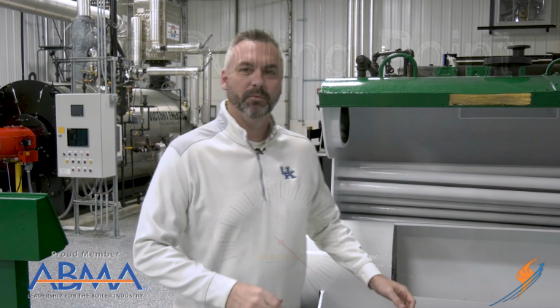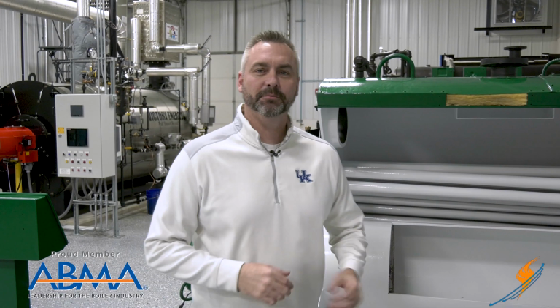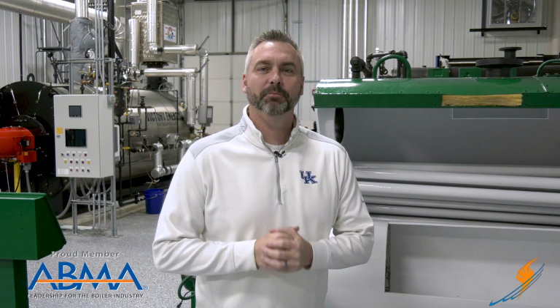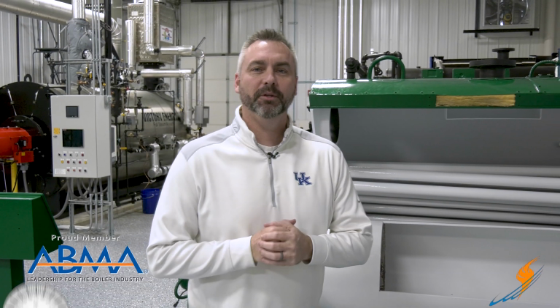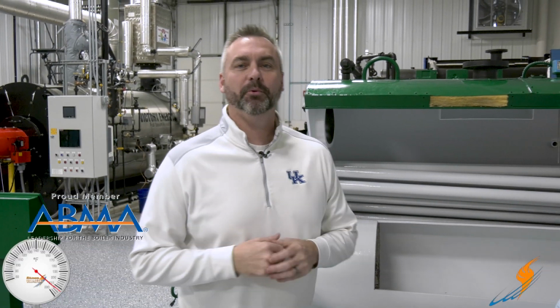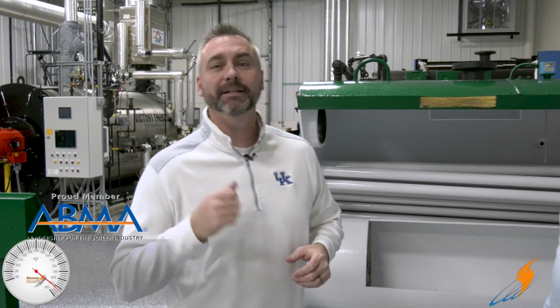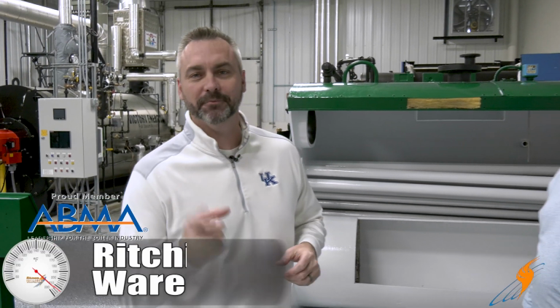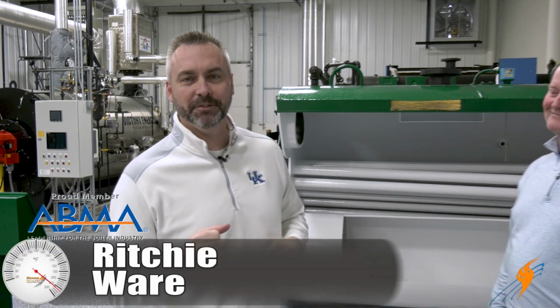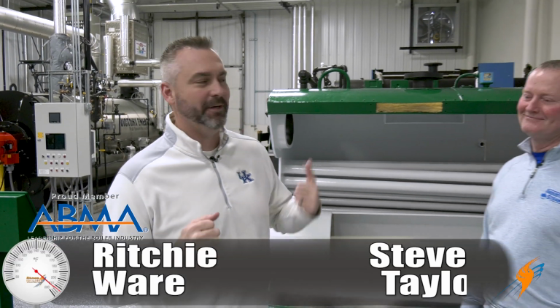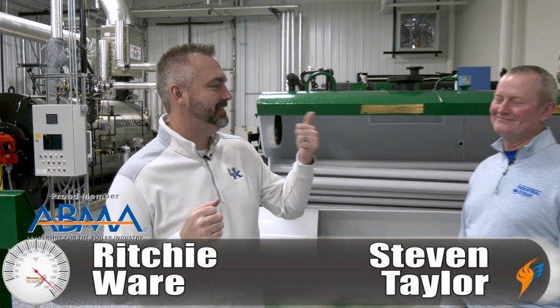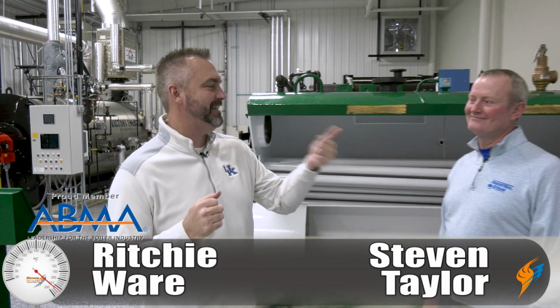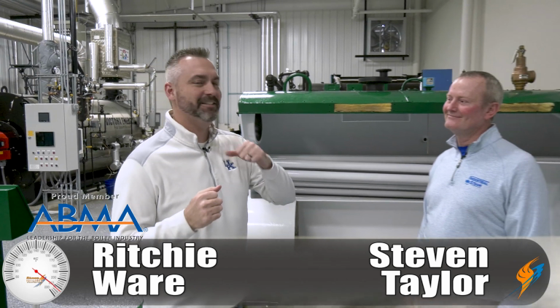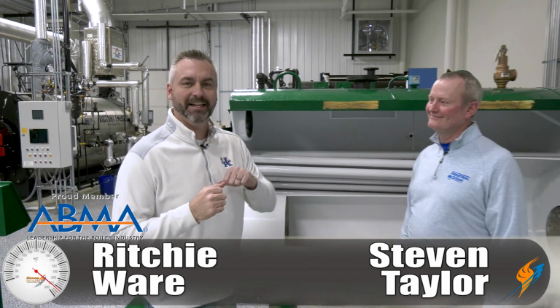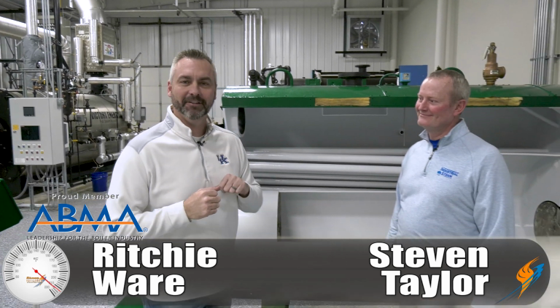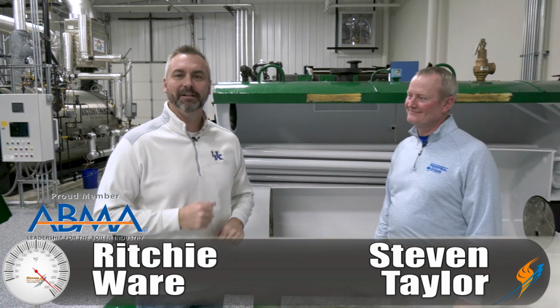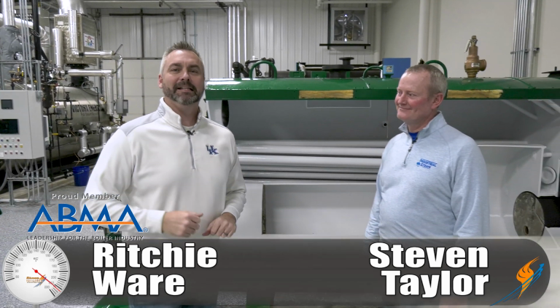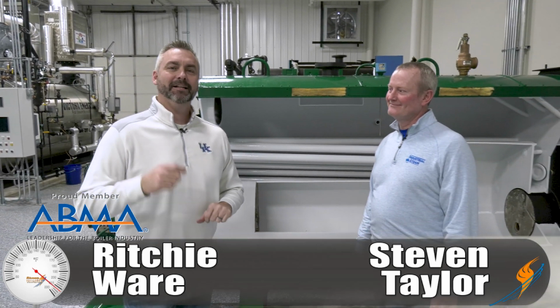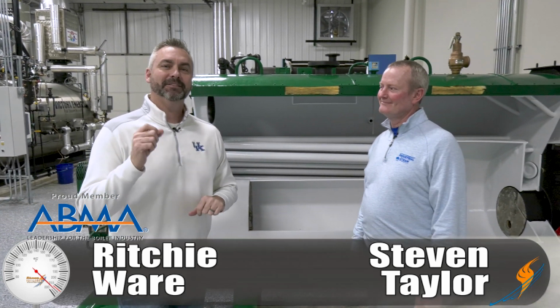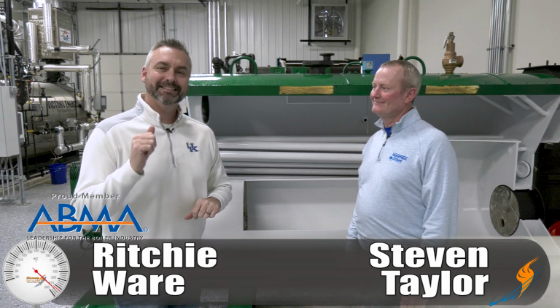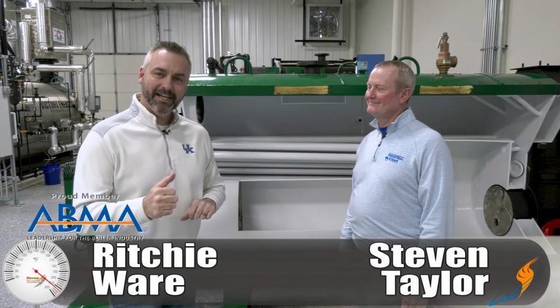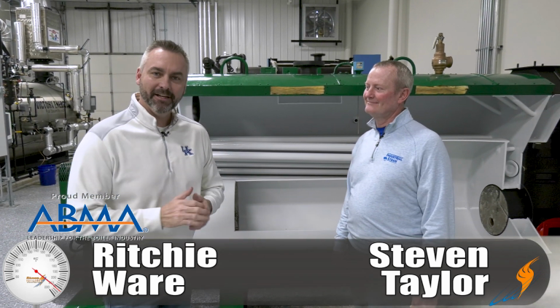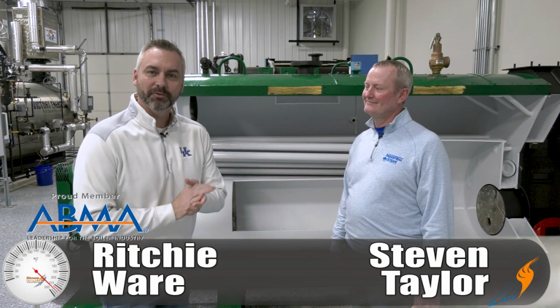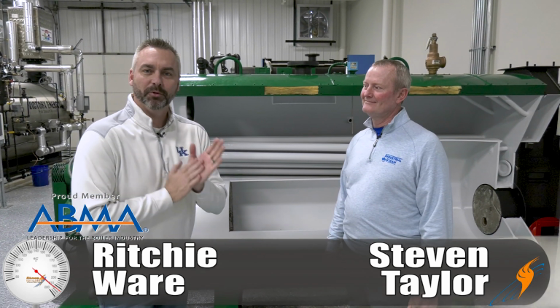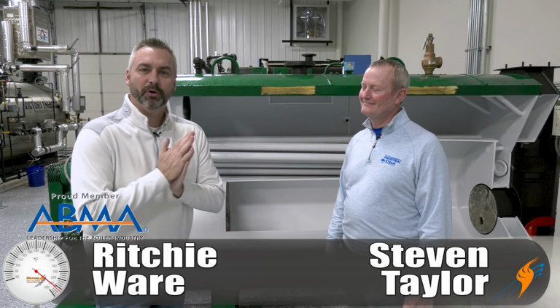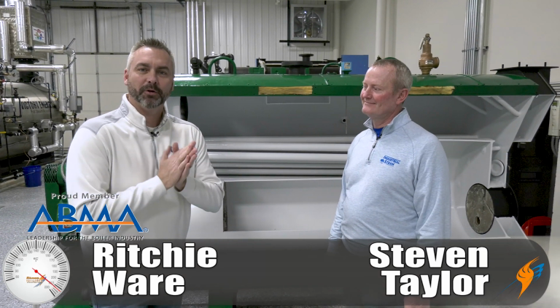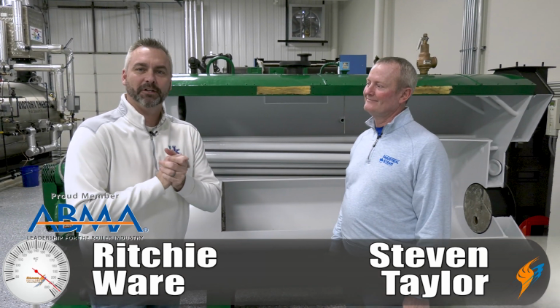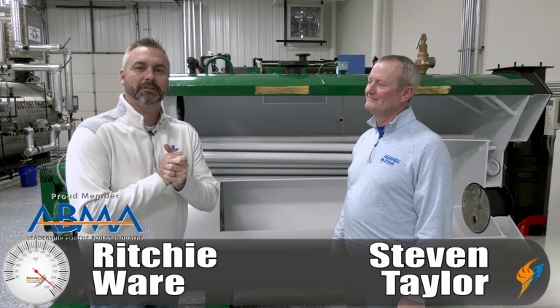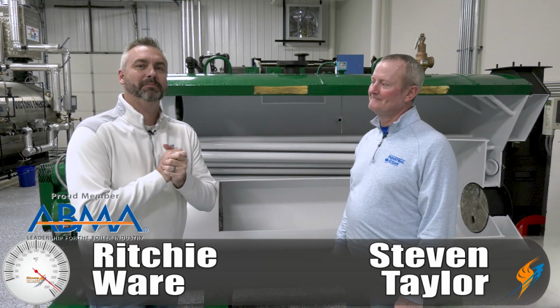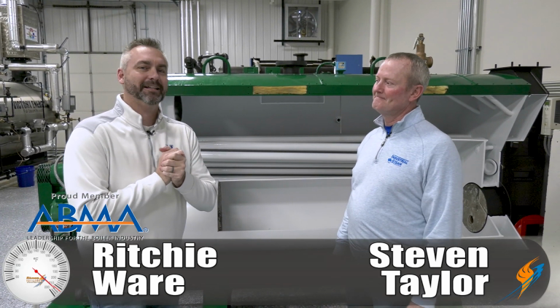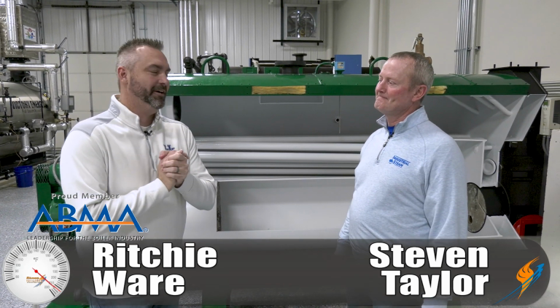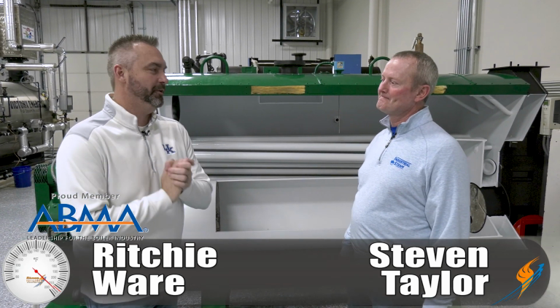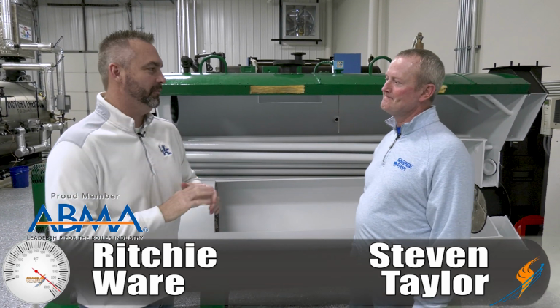Welcome to The Boiling Point. I'm Richie Ware, with Steven Taylor, and today on The Boiling Point we're going to talk a little bit about carryover.